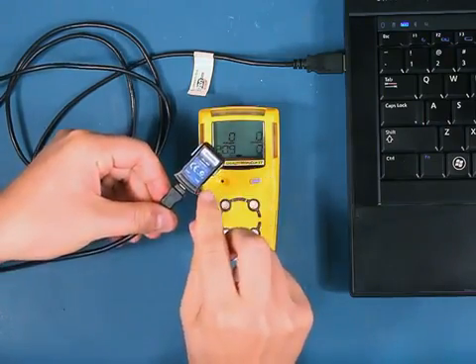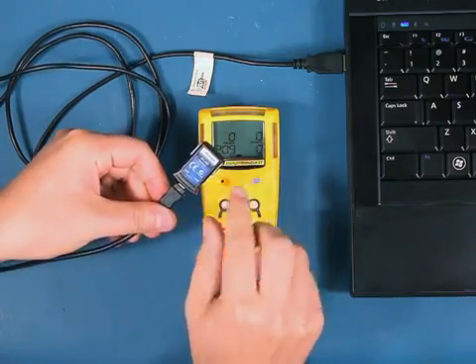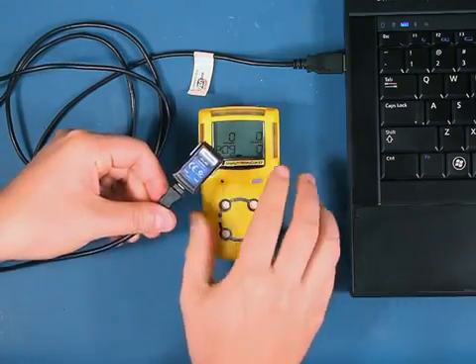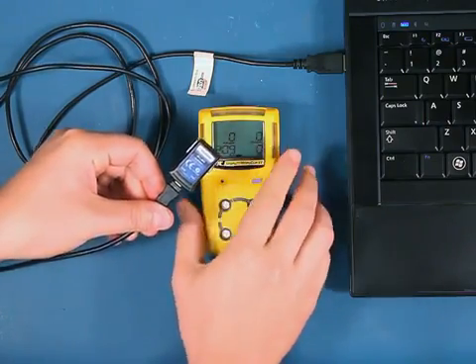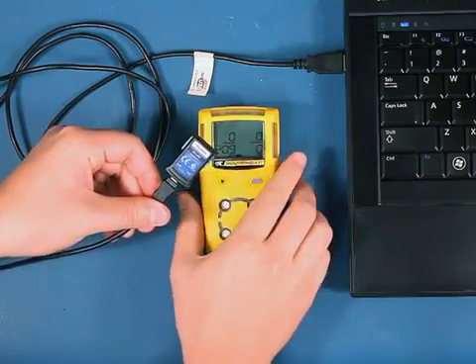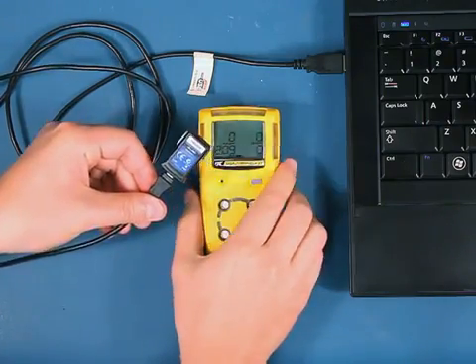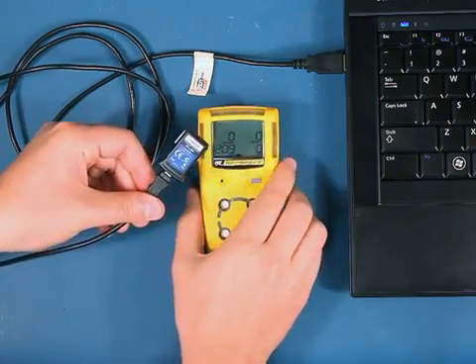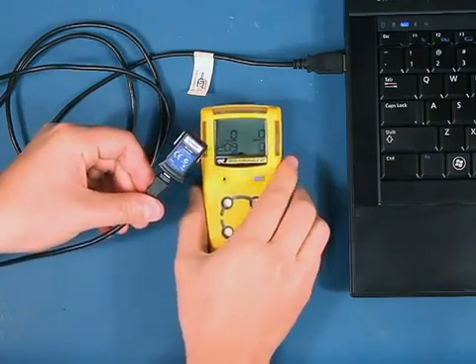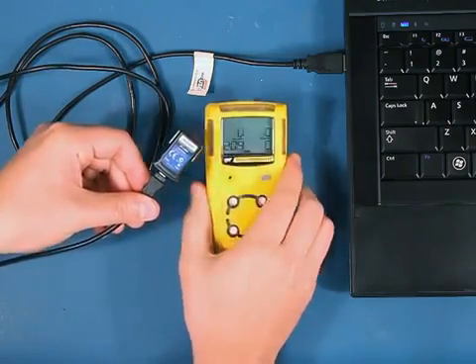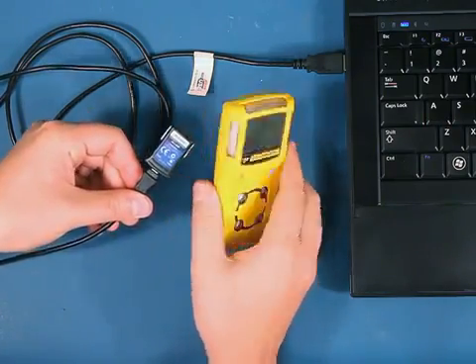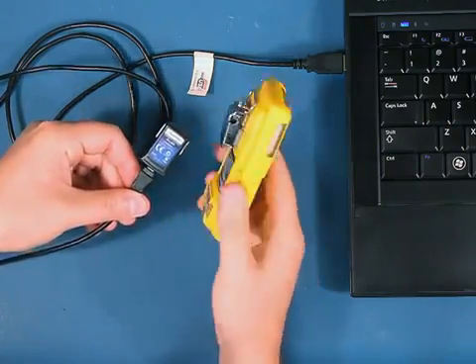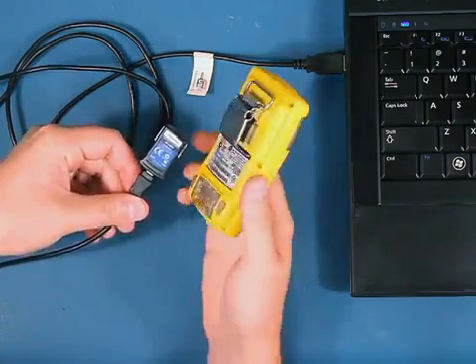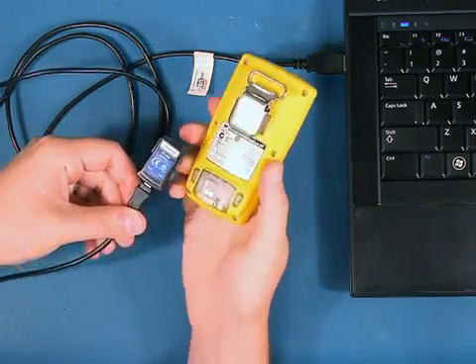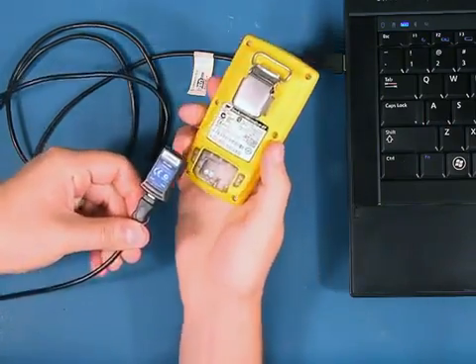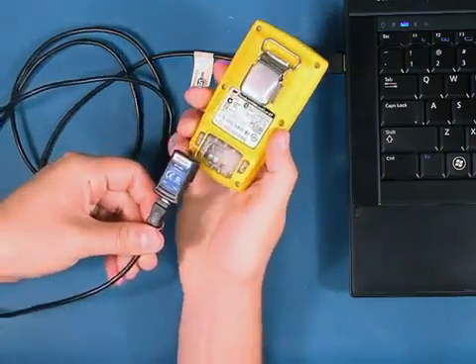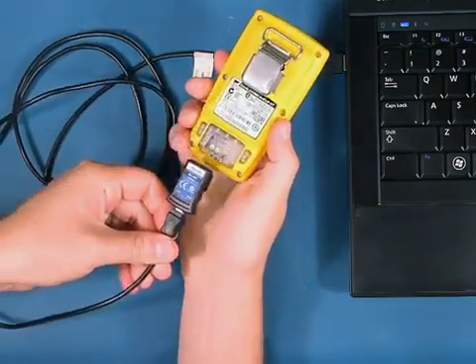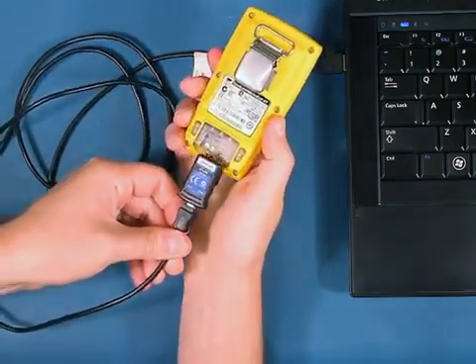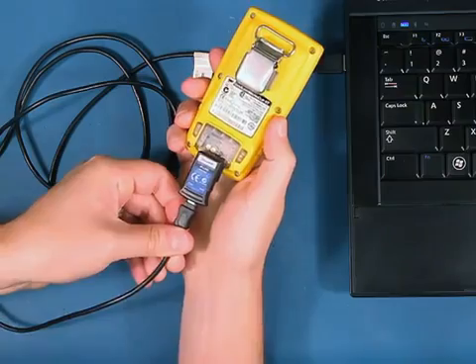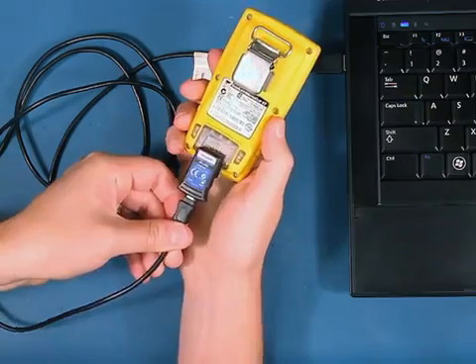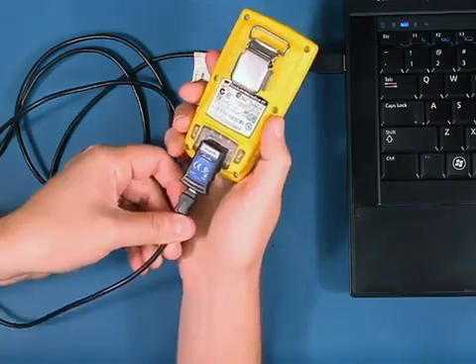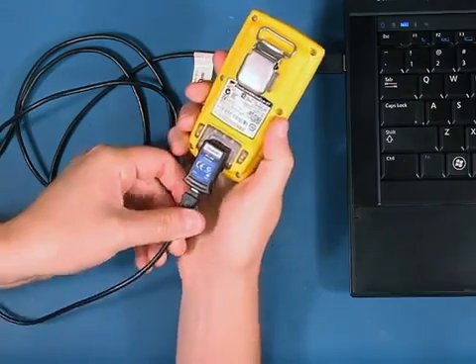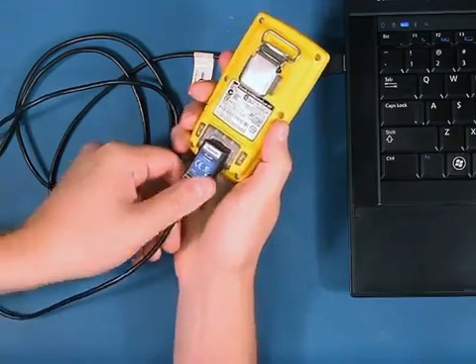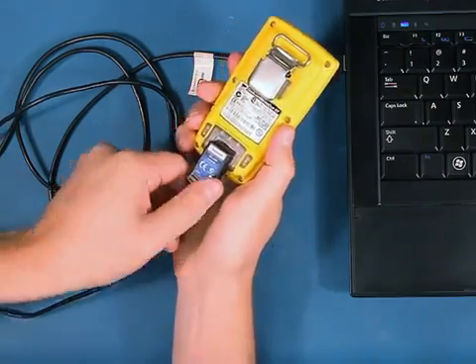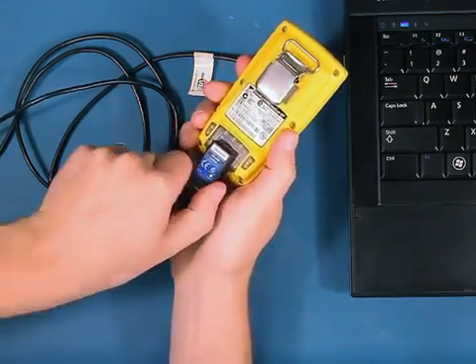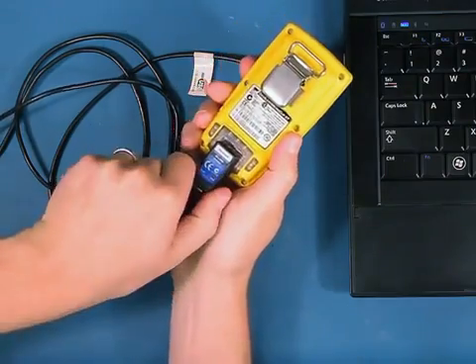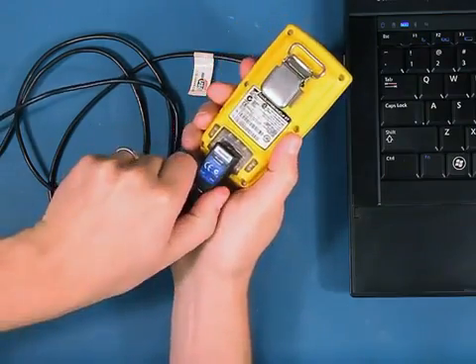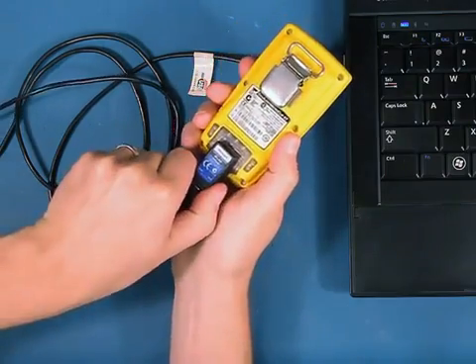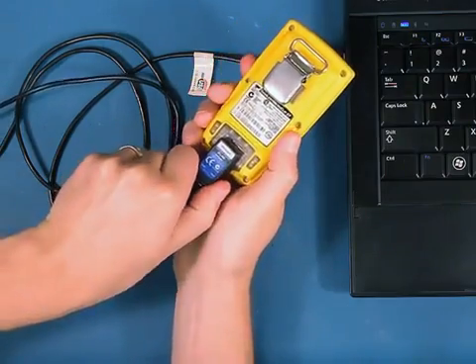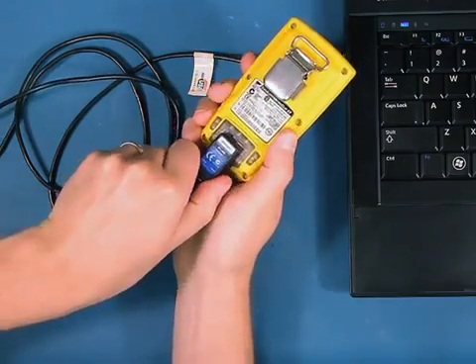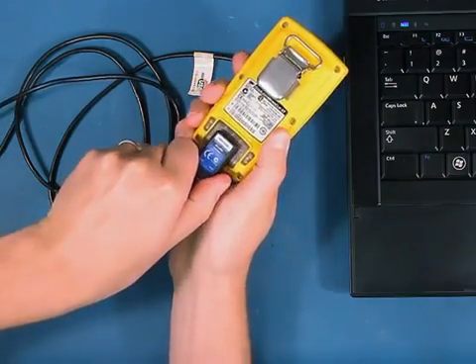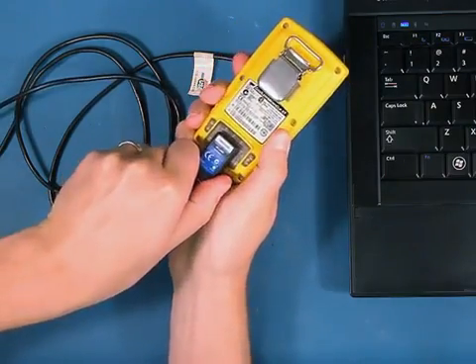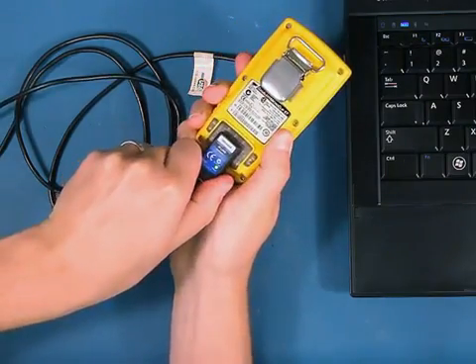Once it is plugged in, you'll notice the green flashing light. You can now plug it in to your GasAlert MicroClip XT.